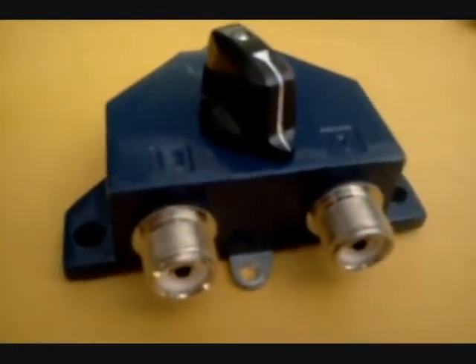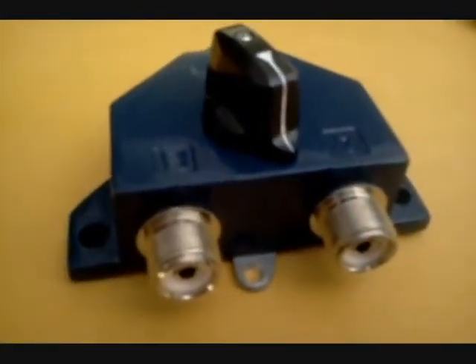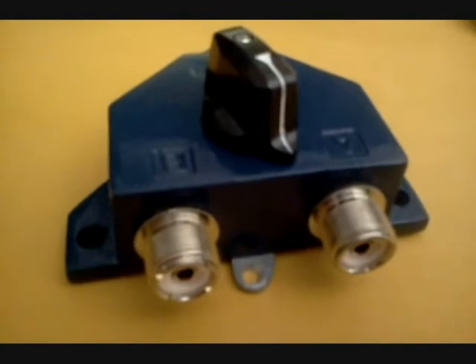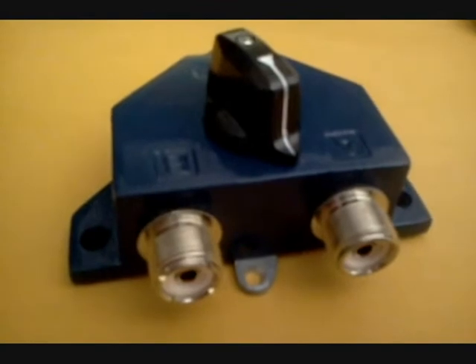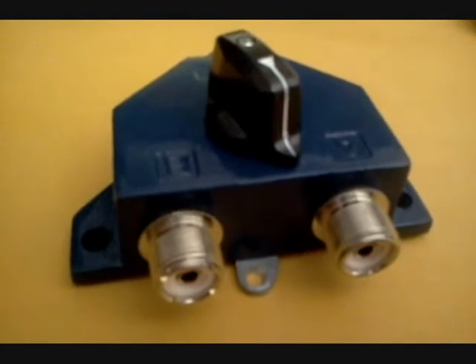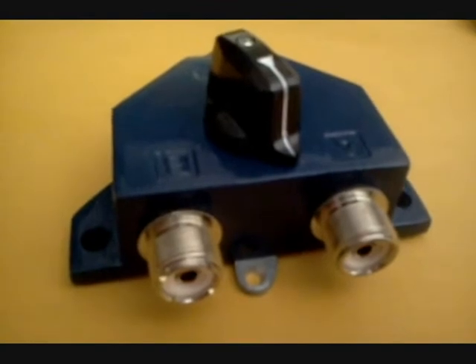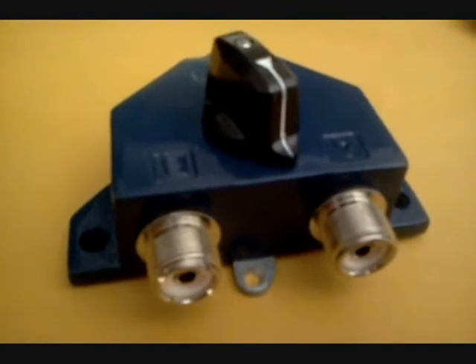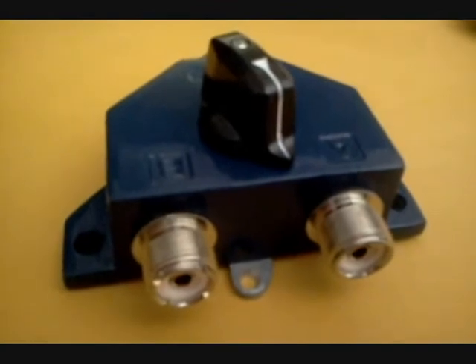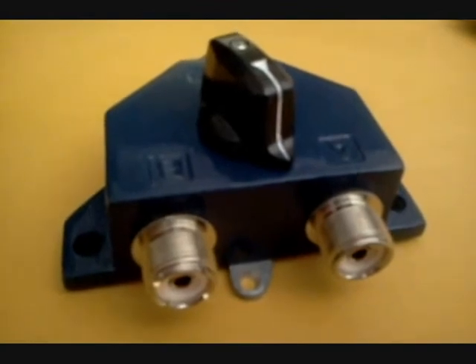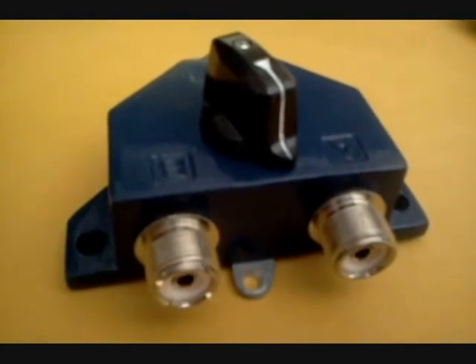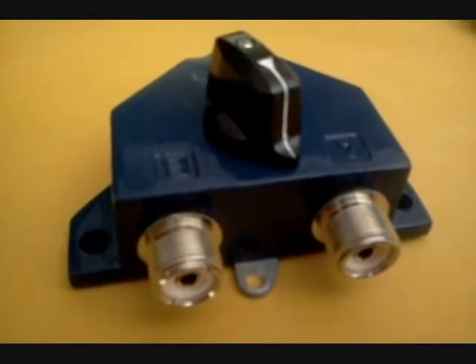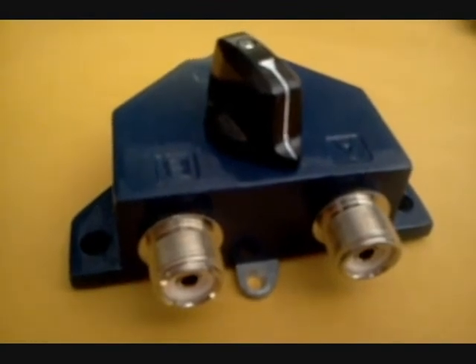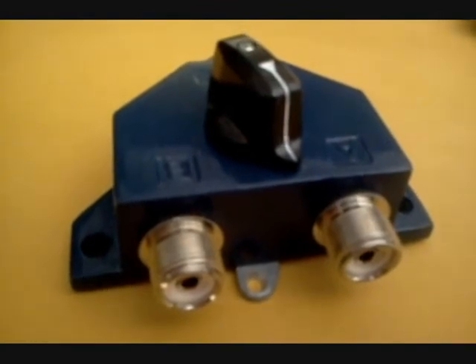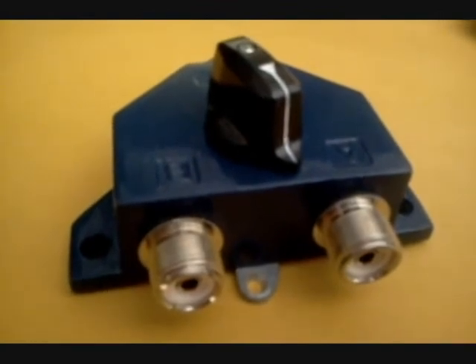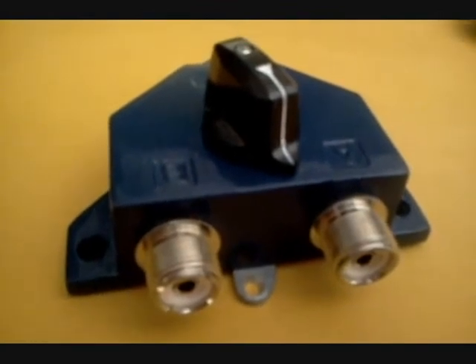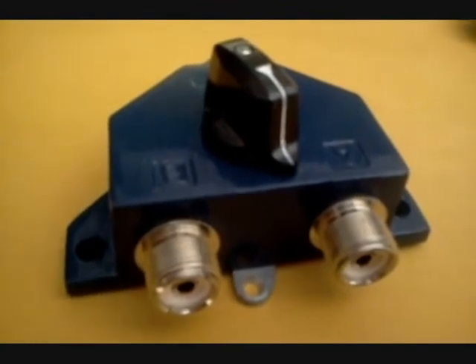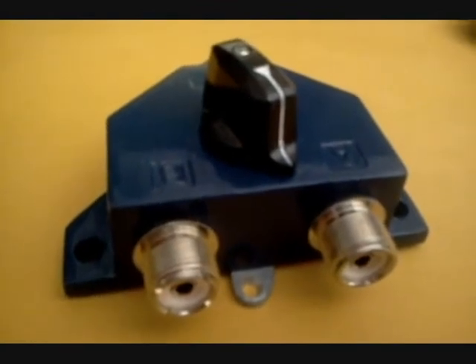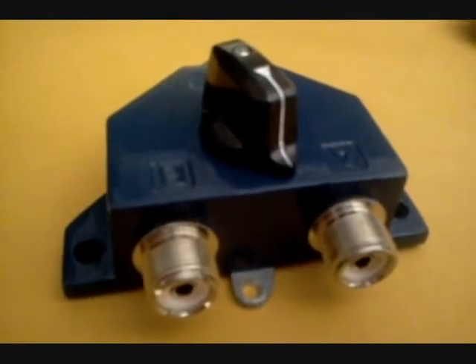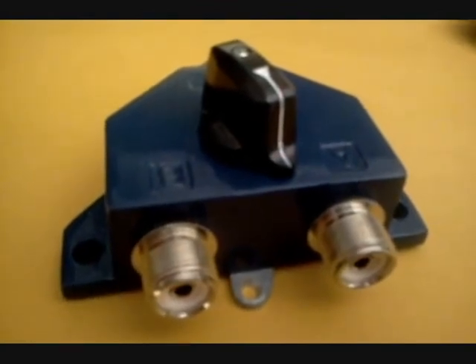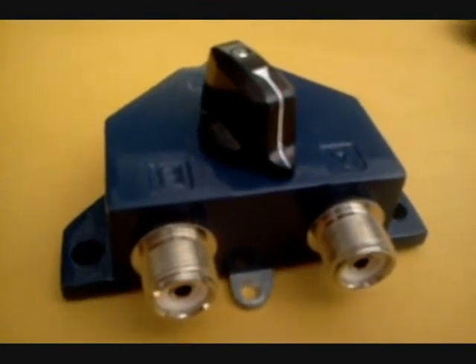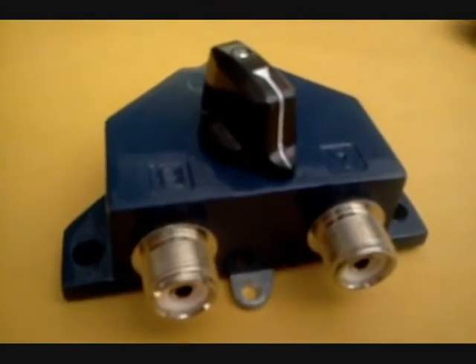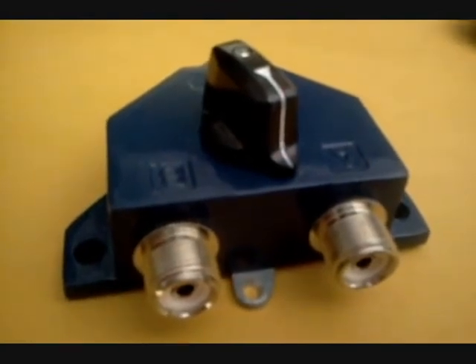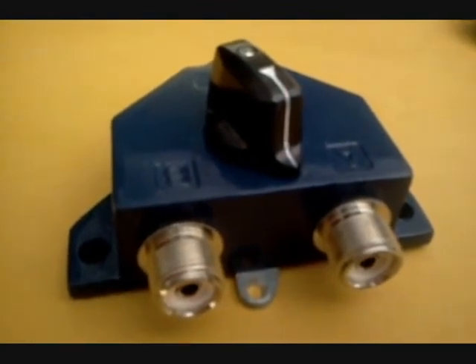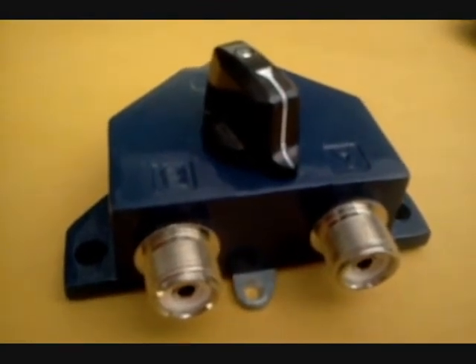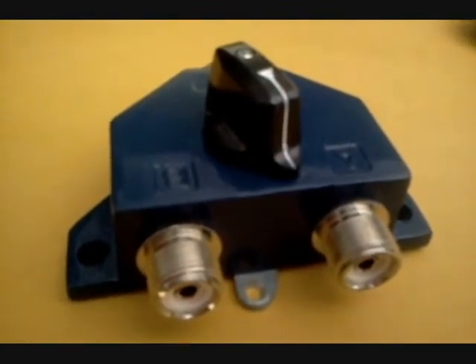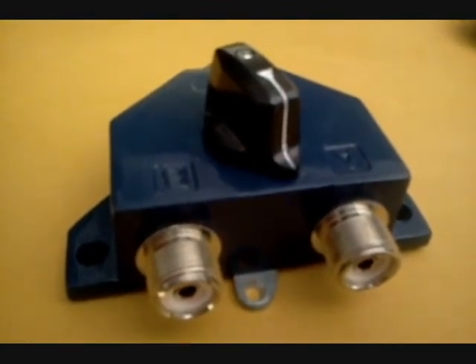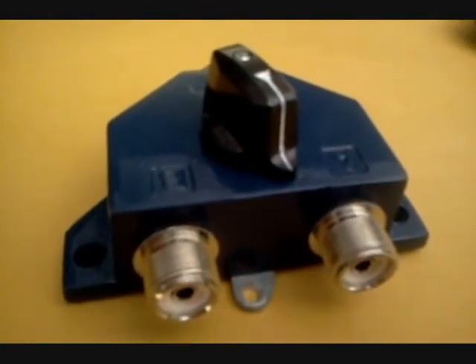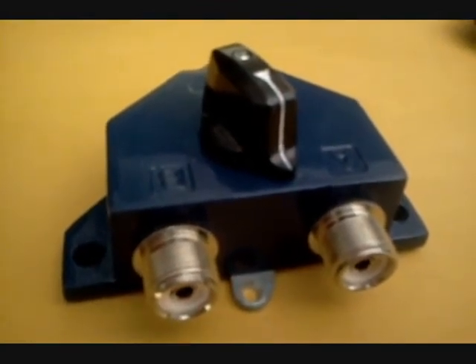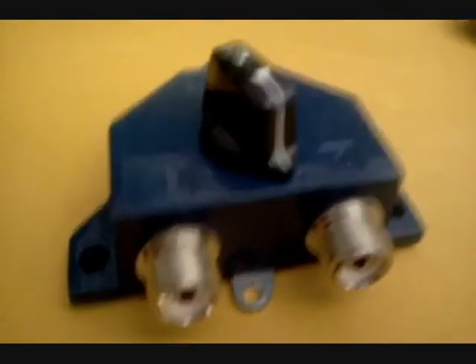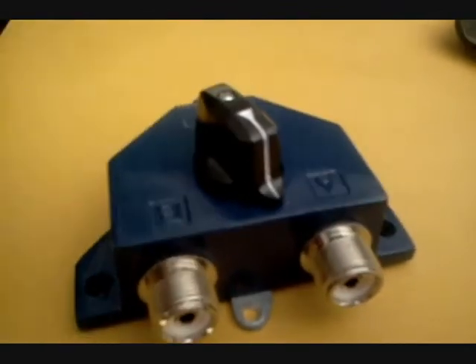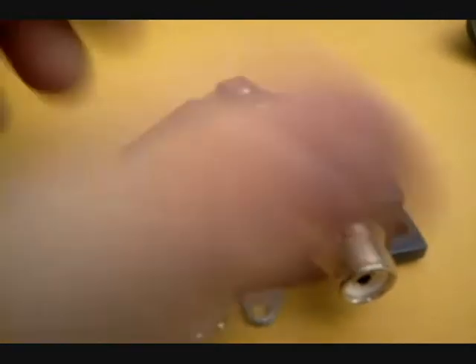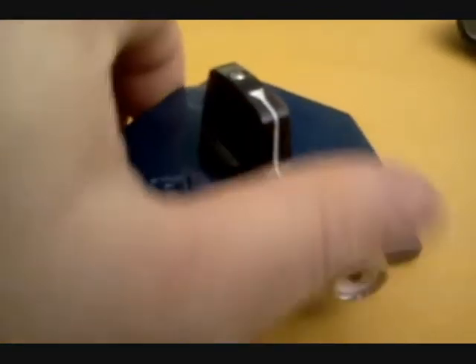Anyways, that's the MFJ-1702 two-position coax switch.